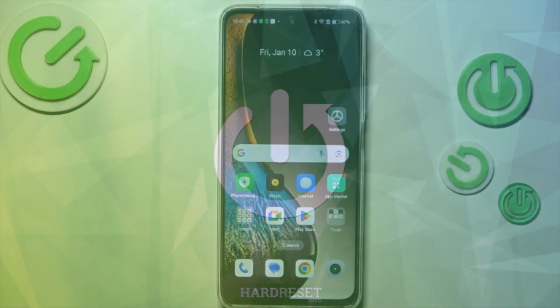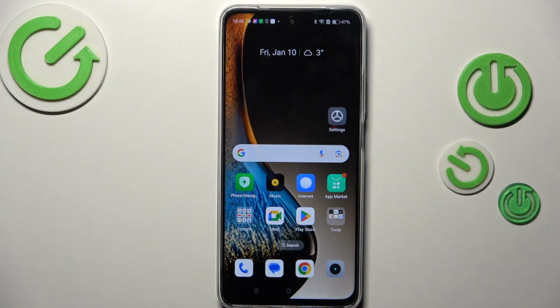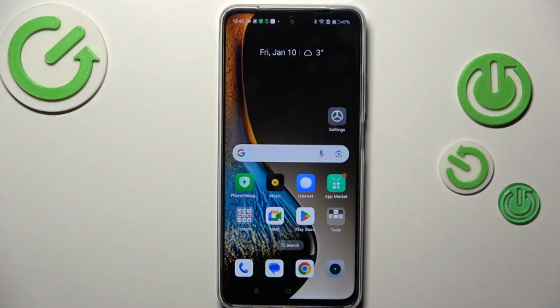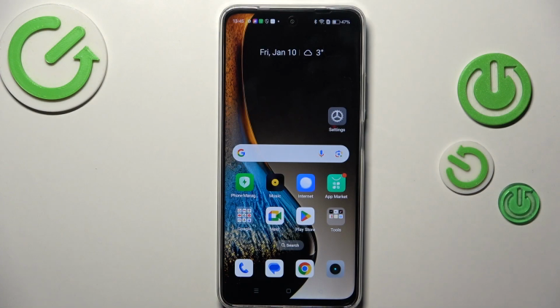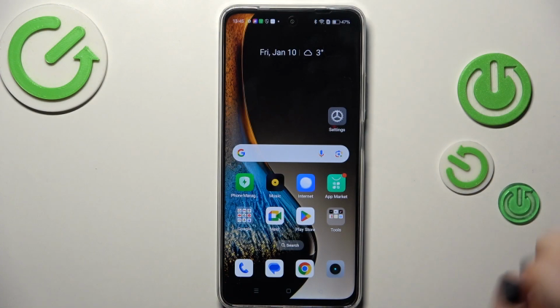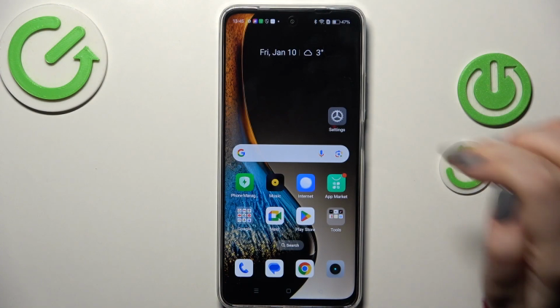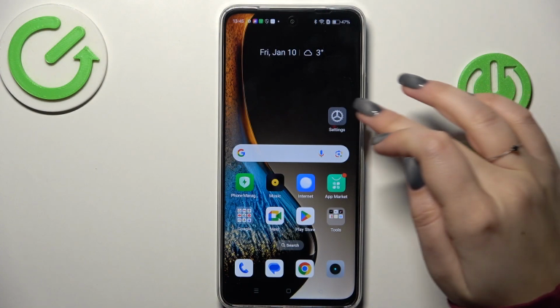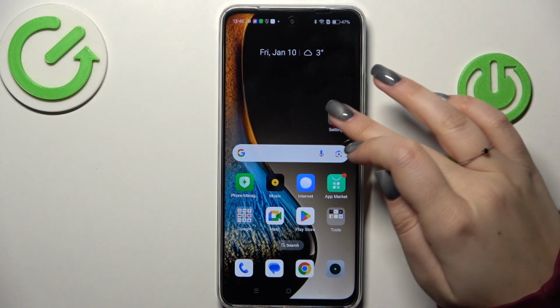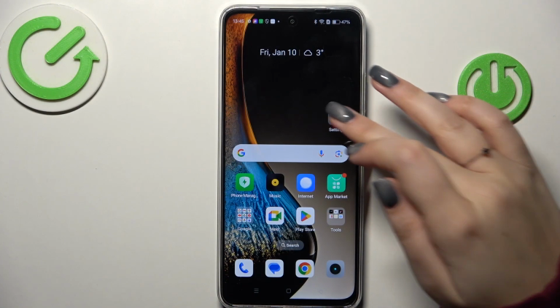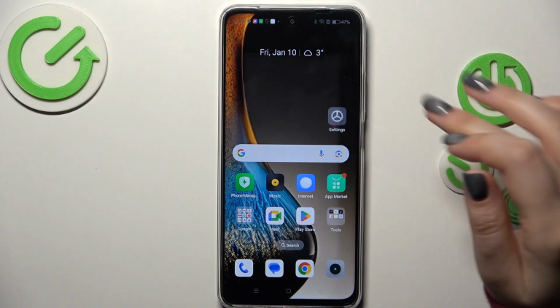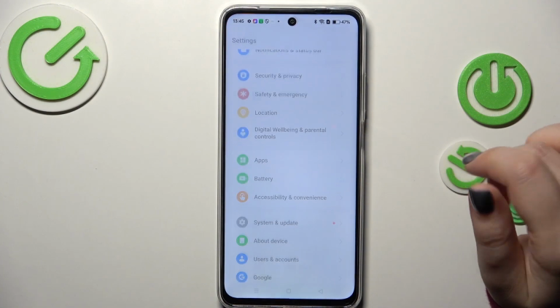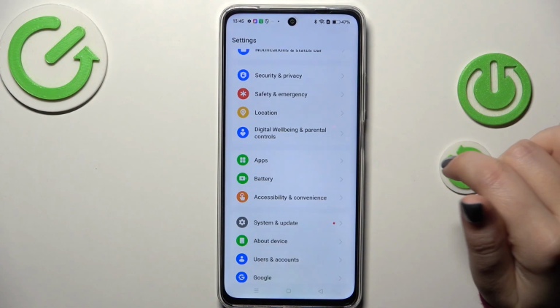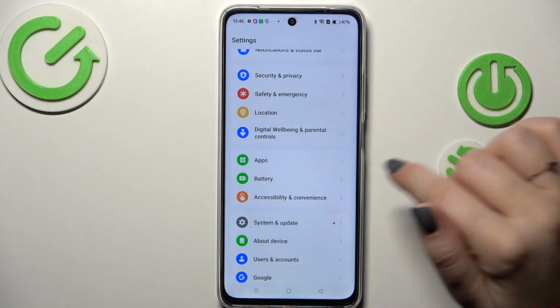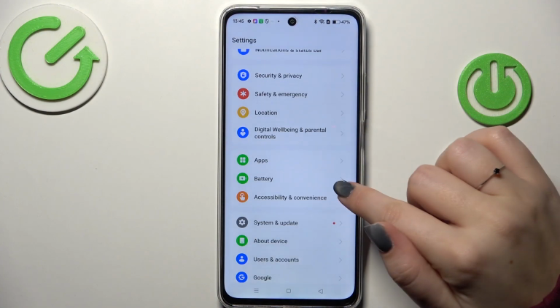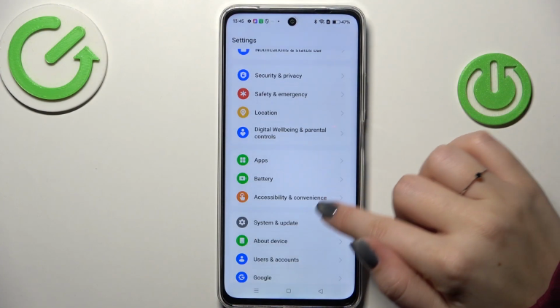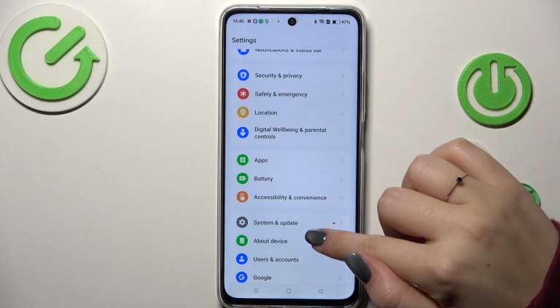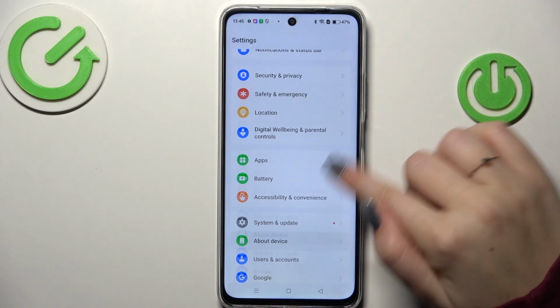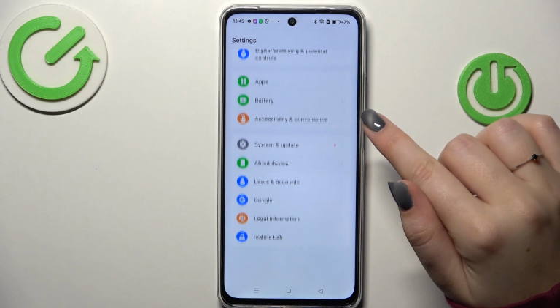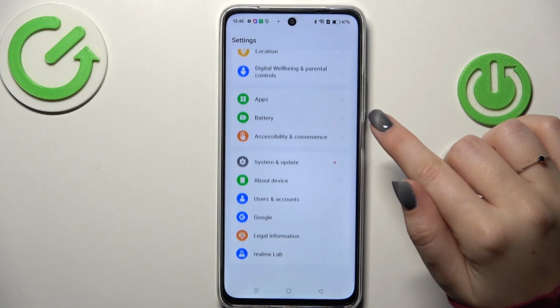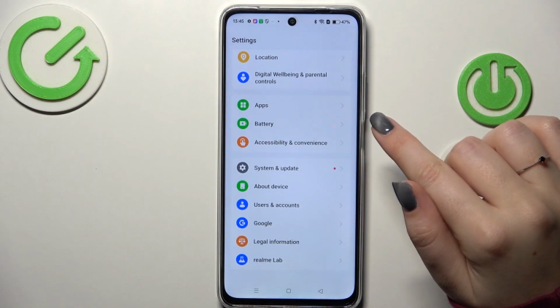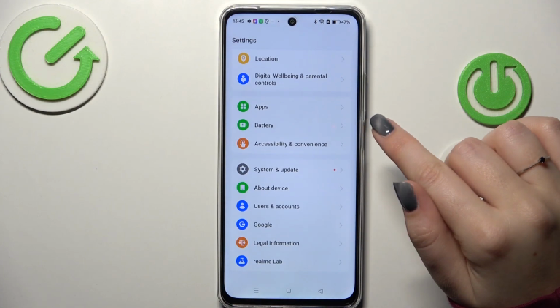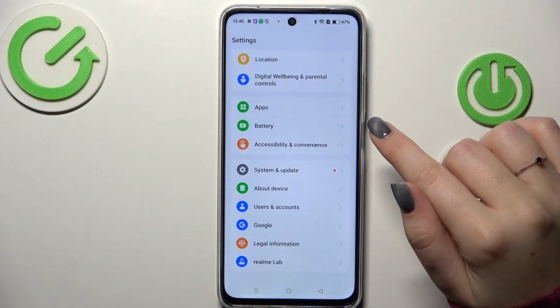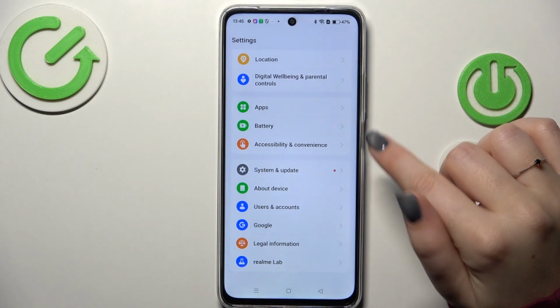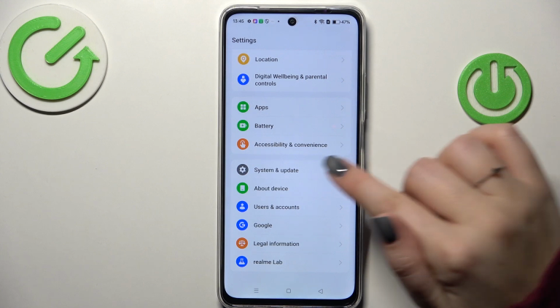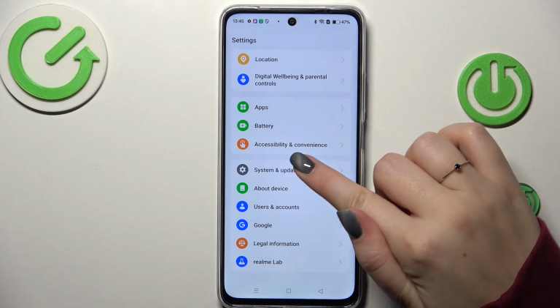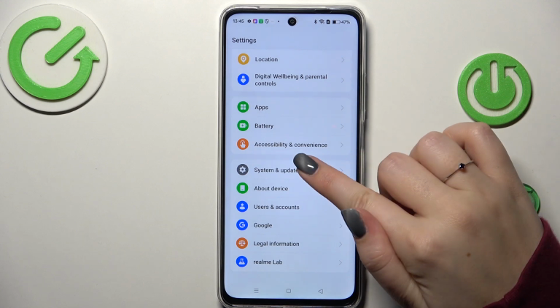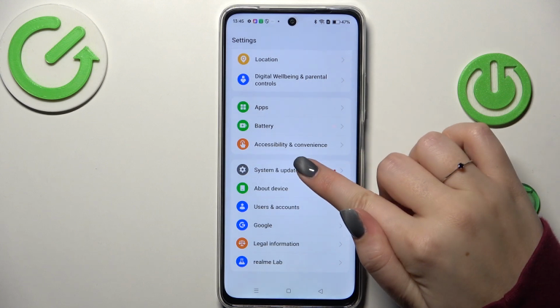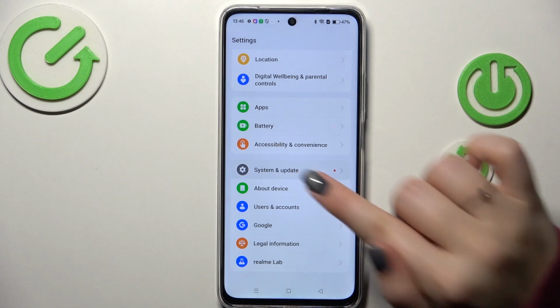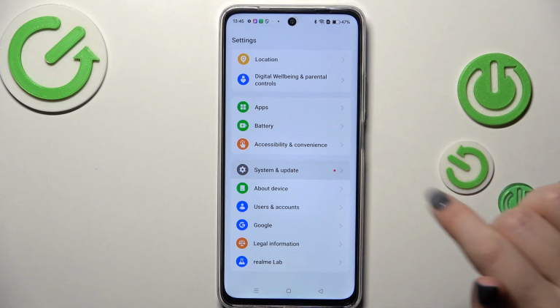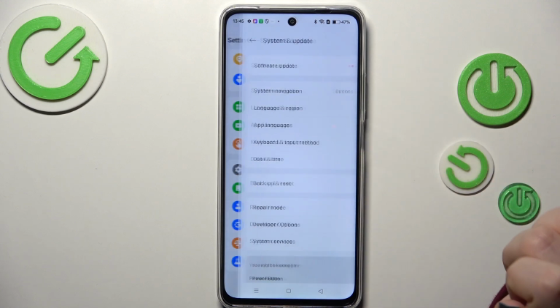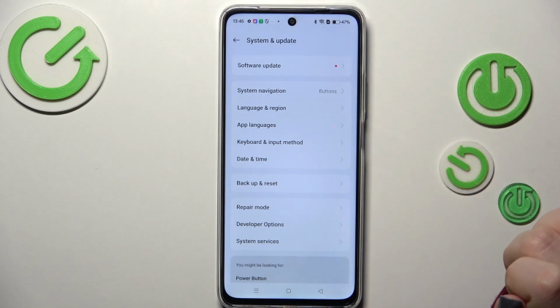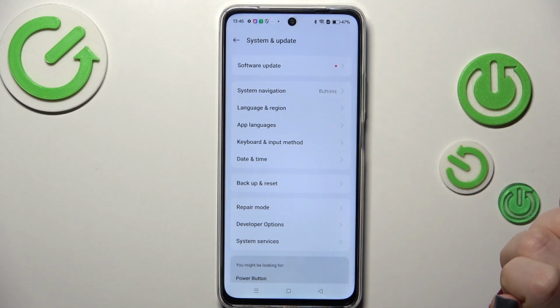Let's start by opening the Settings. Here we have to scroll down to the very bottom to find System and Update.